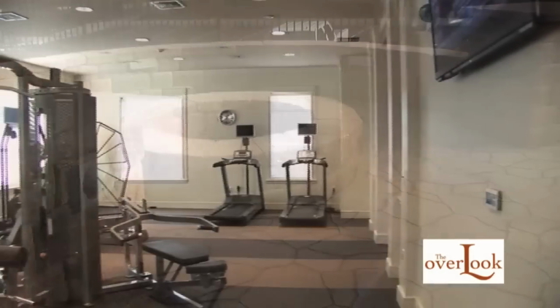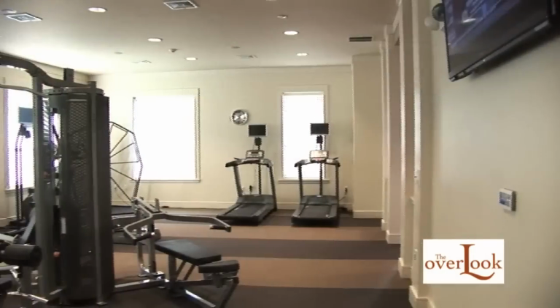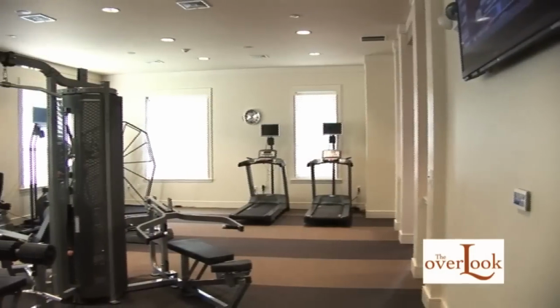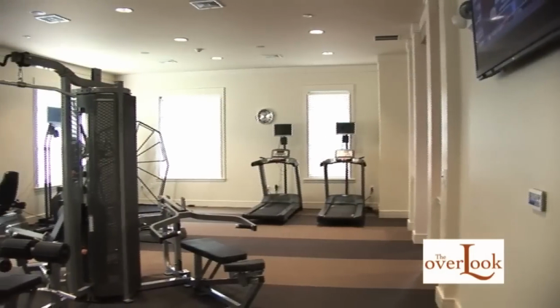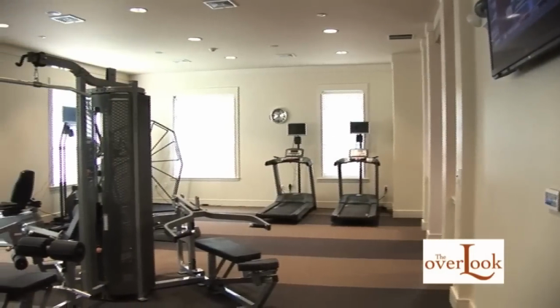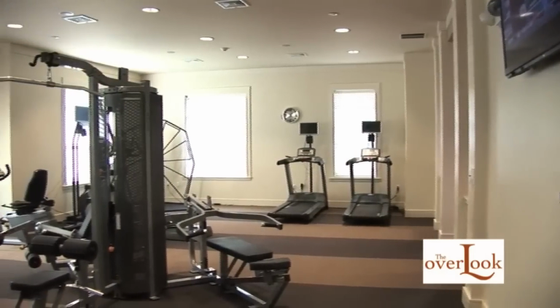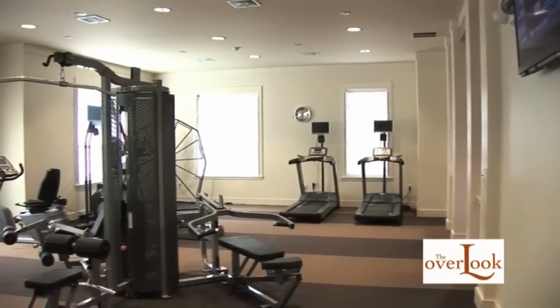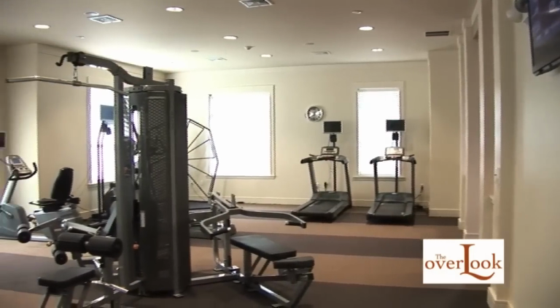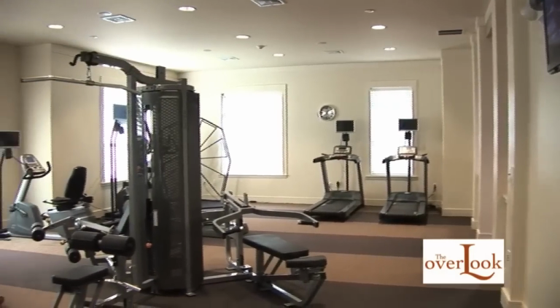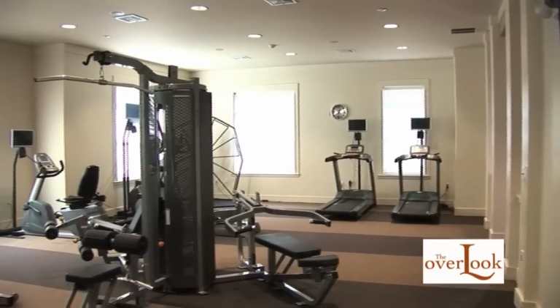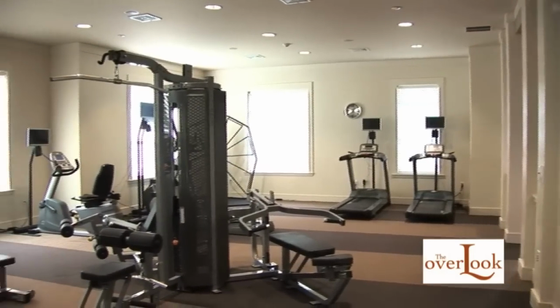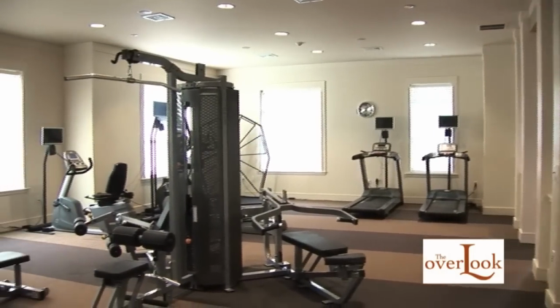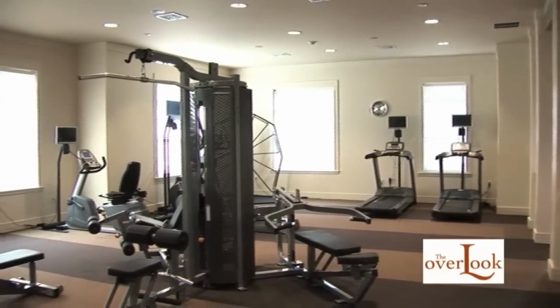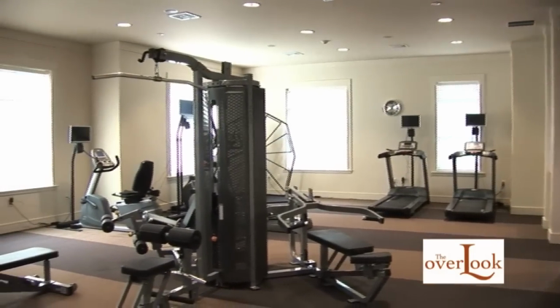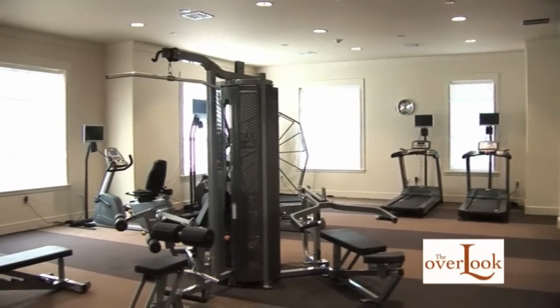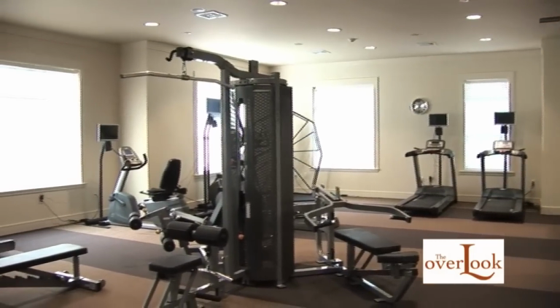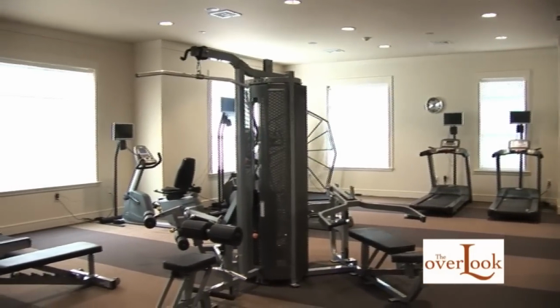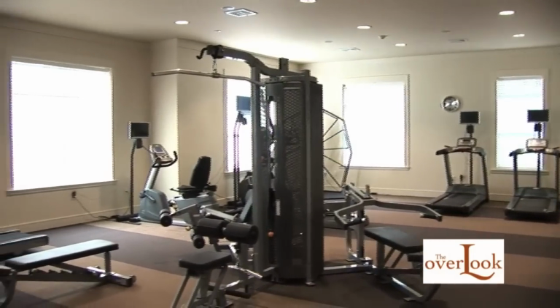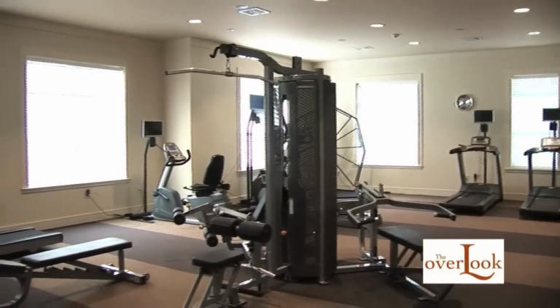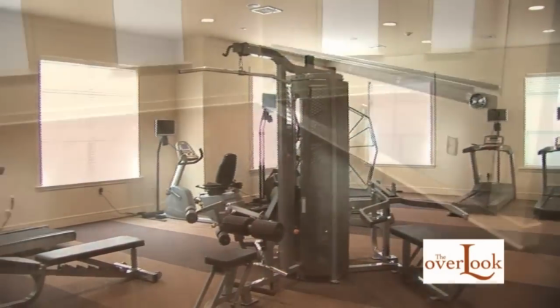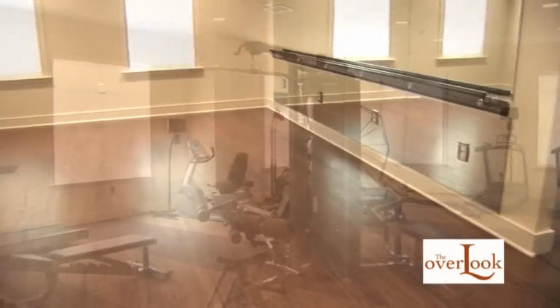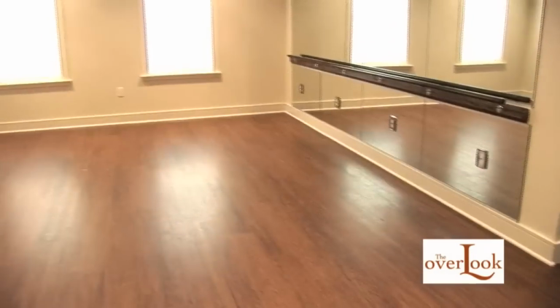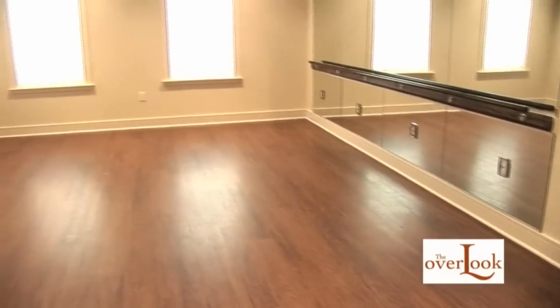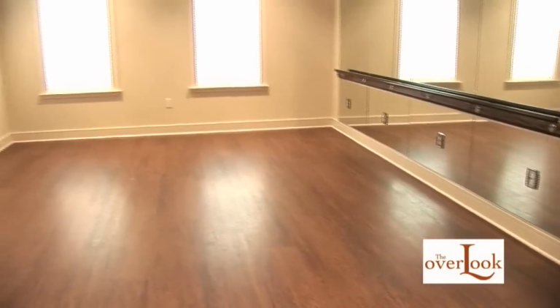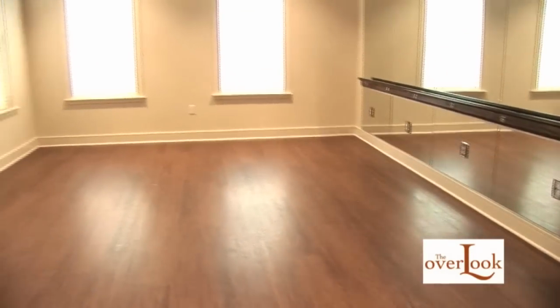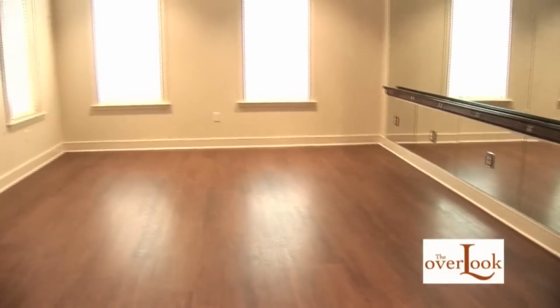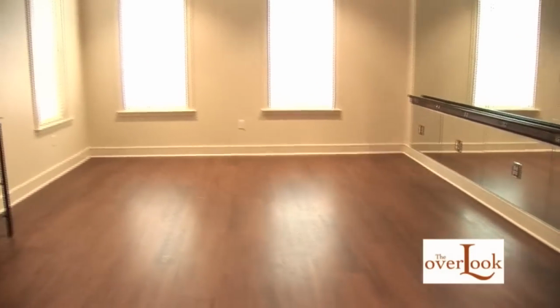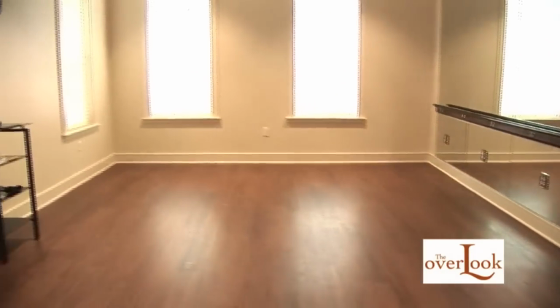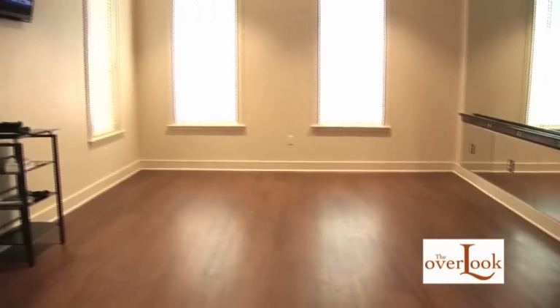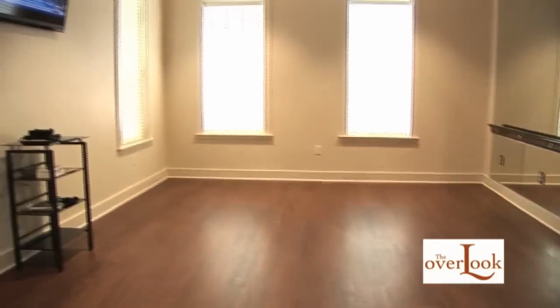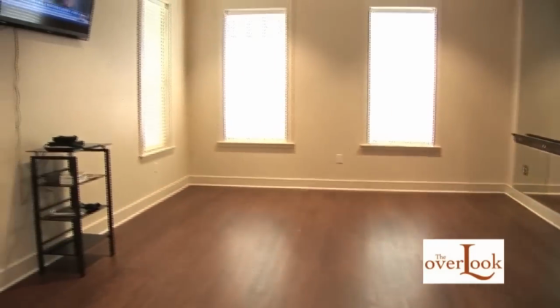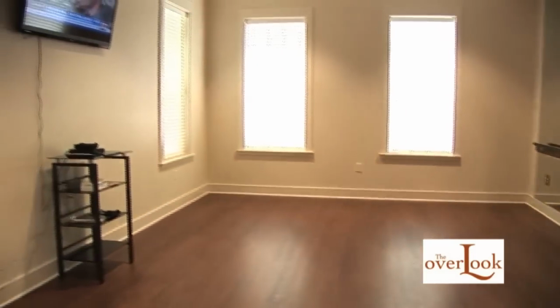The clubhouse also features a 24-7 state-of-the-art fitness center with an attached yoga and wellness room.